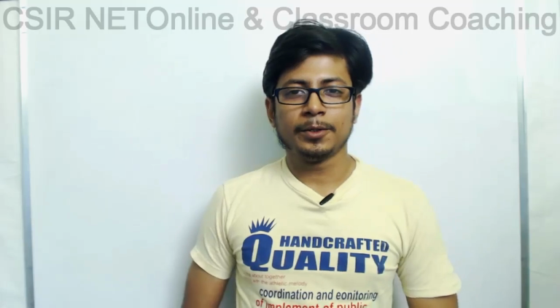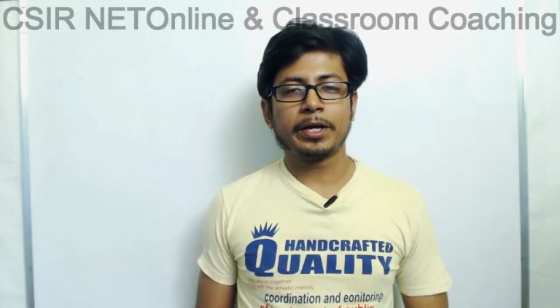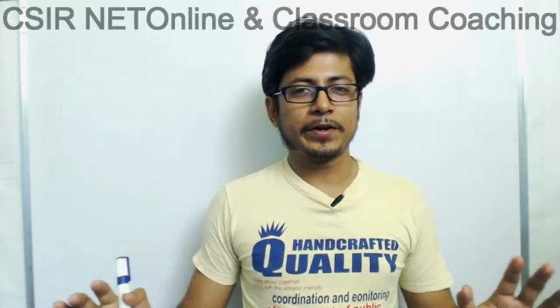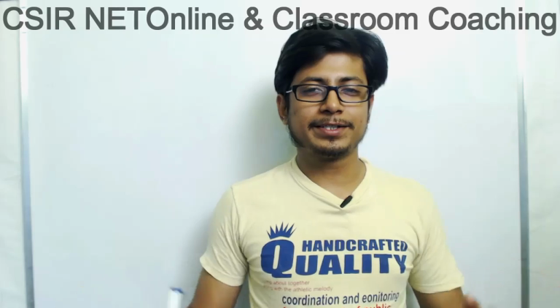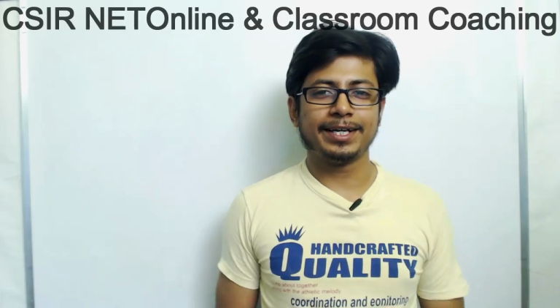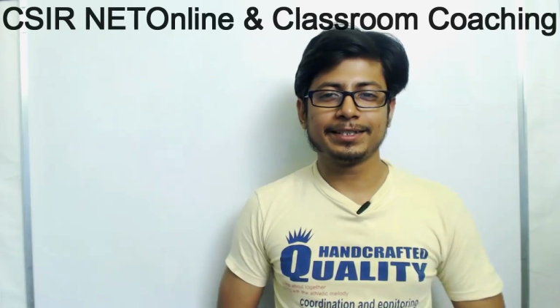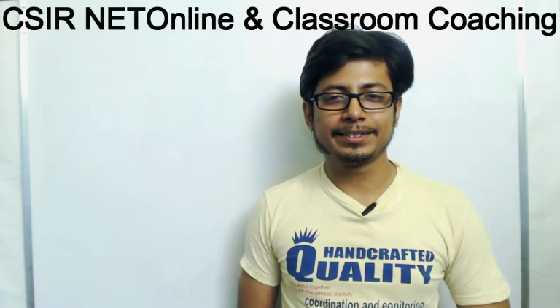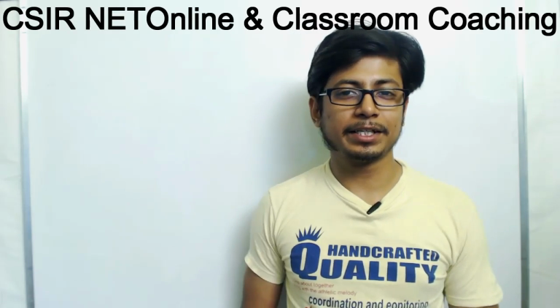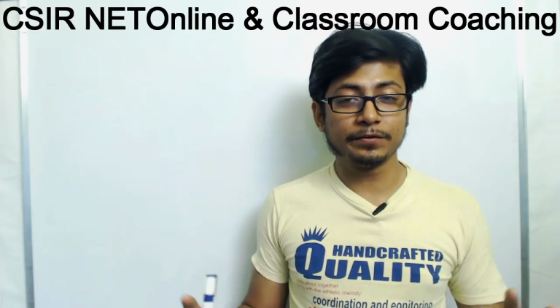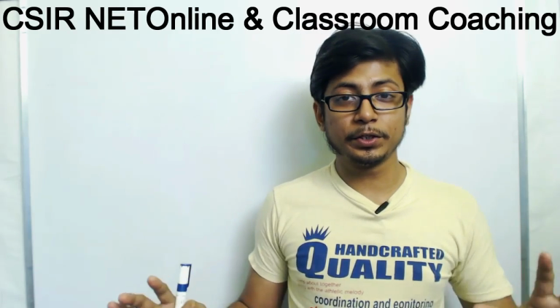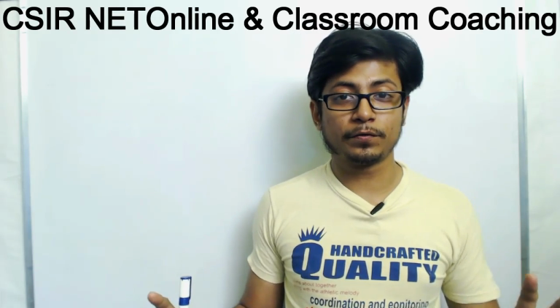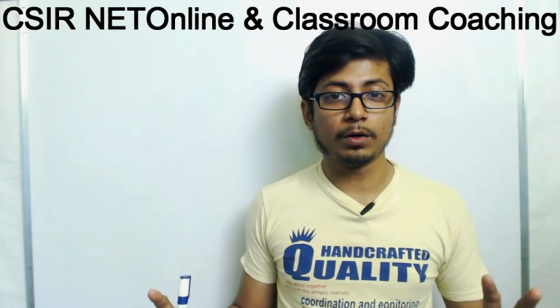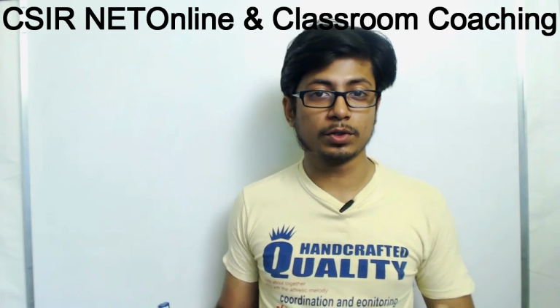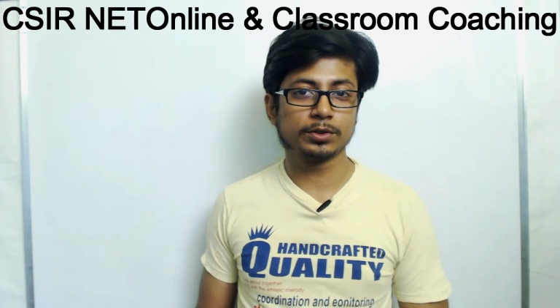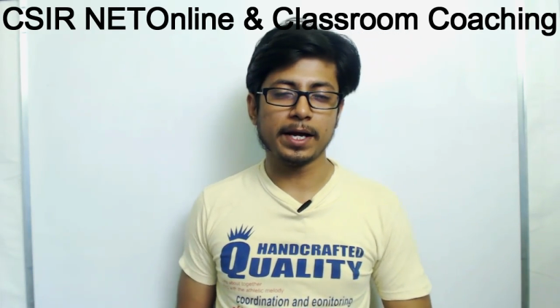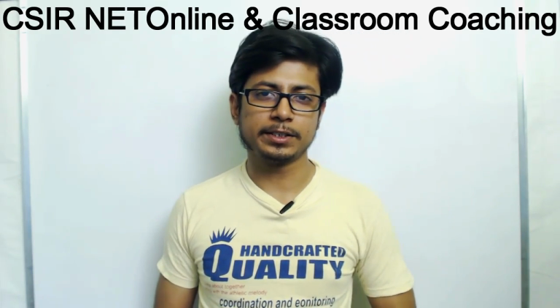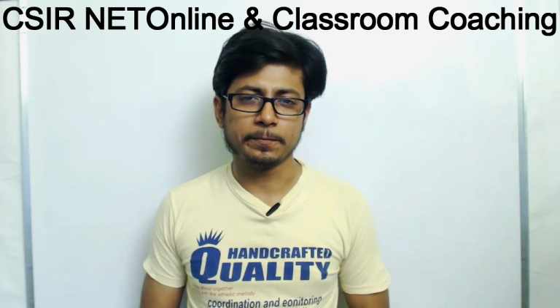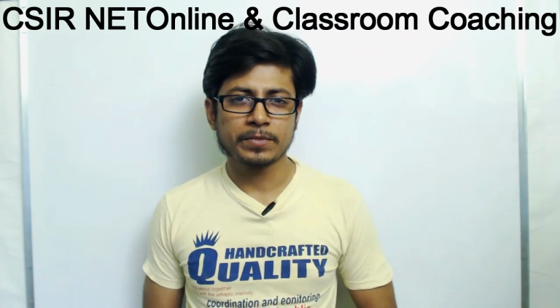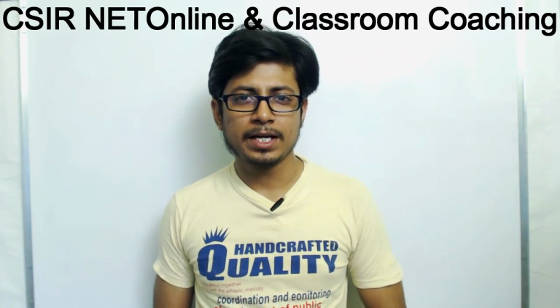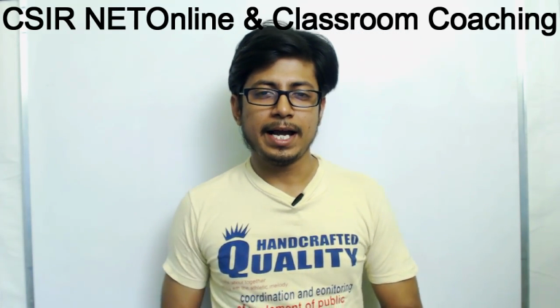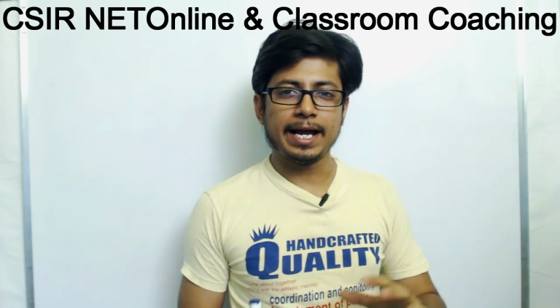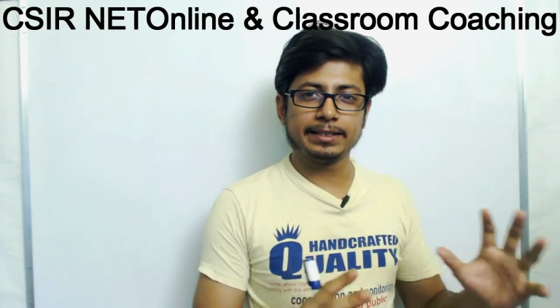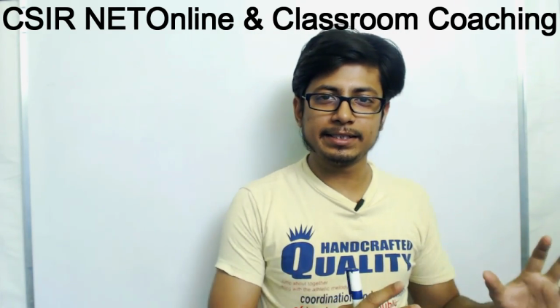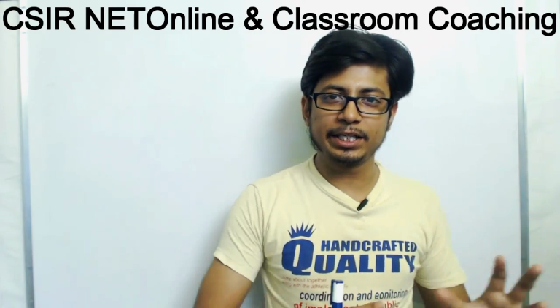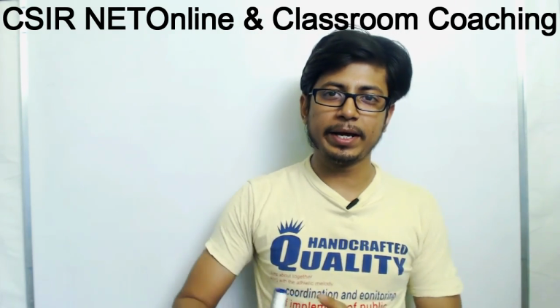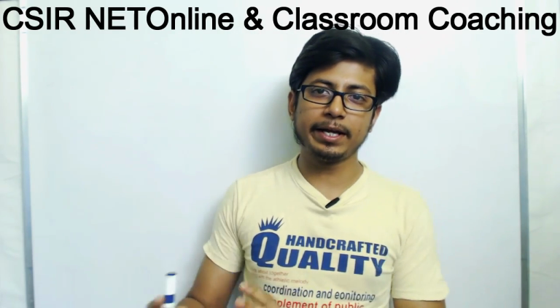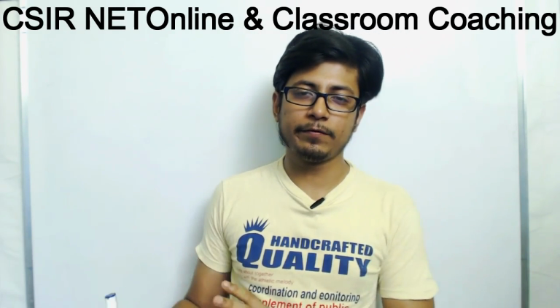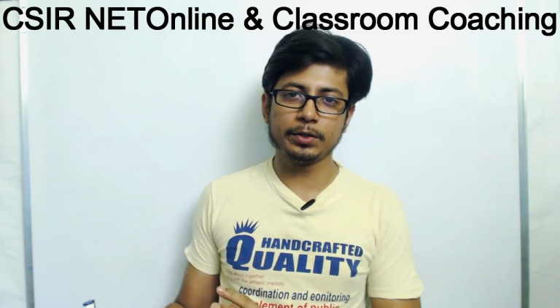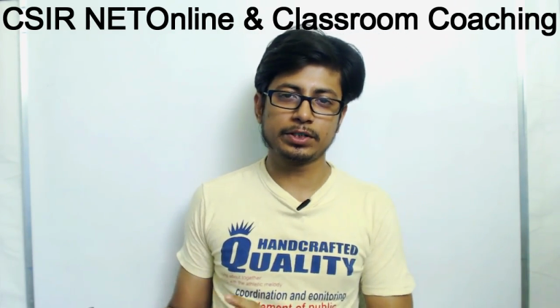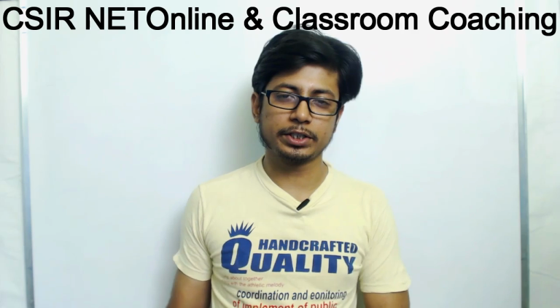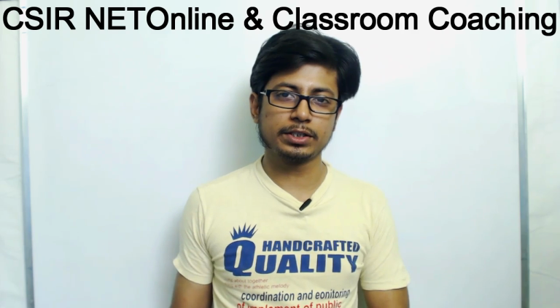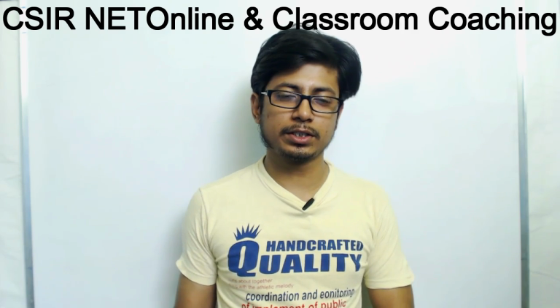Okay friends, this is another video from Shomos Biology and this is the Q&A video sessions.